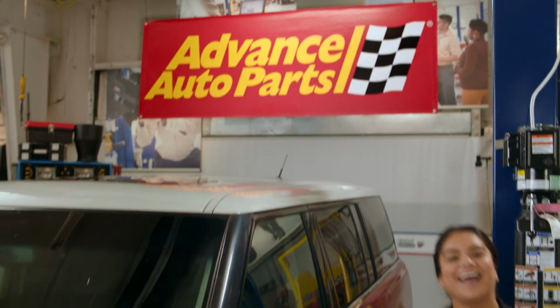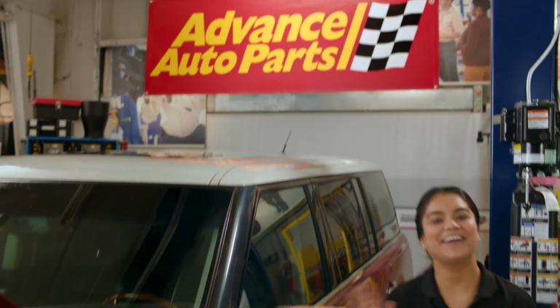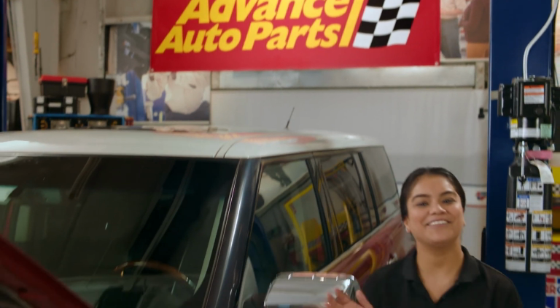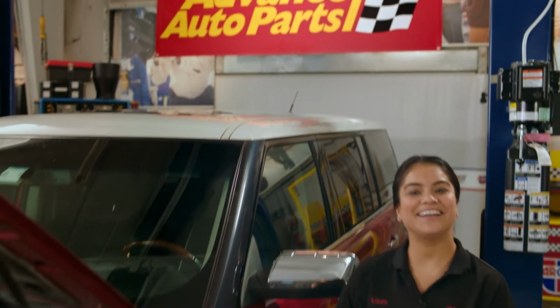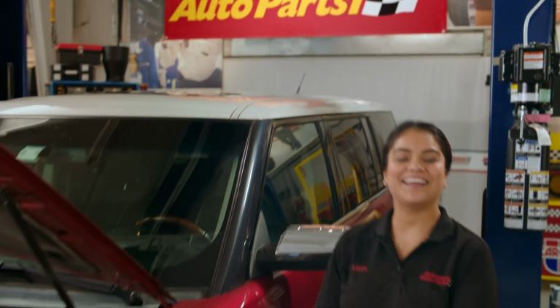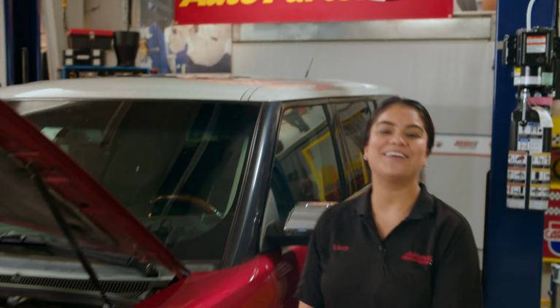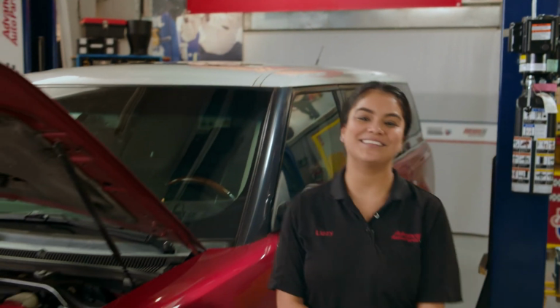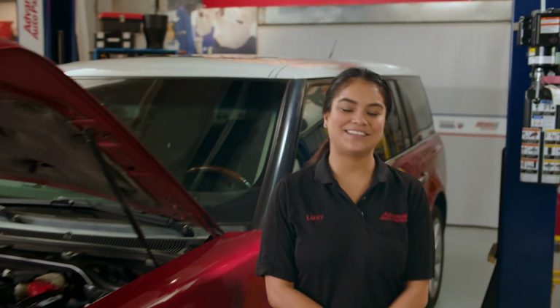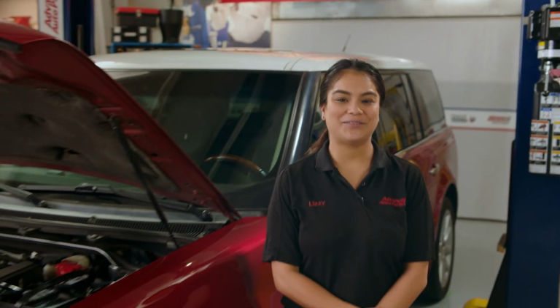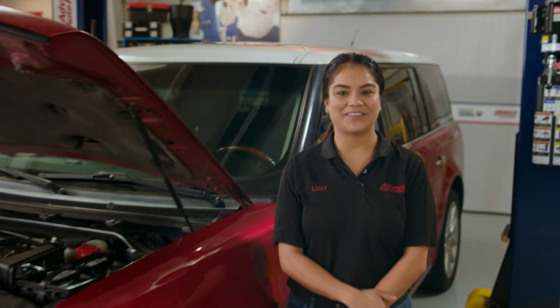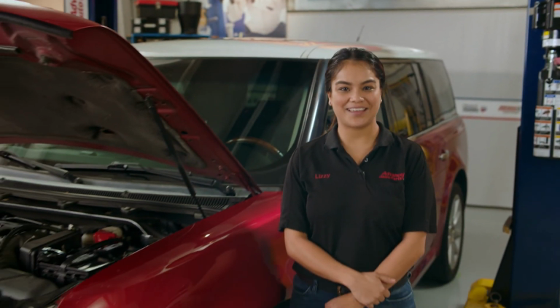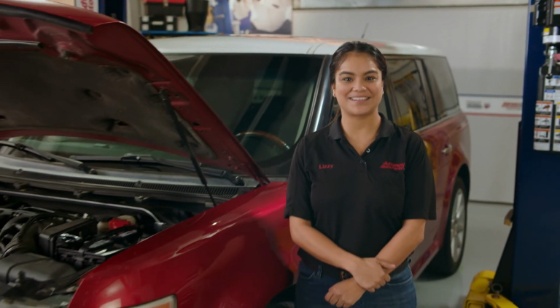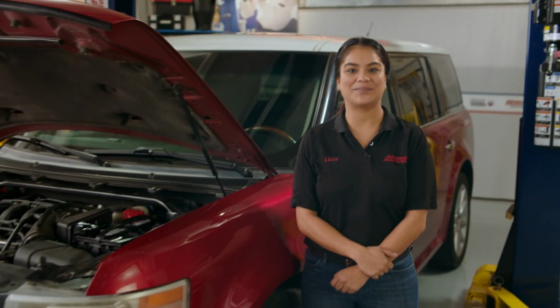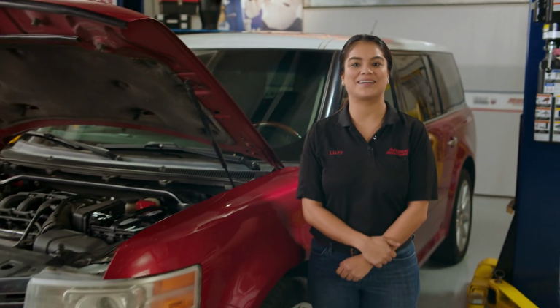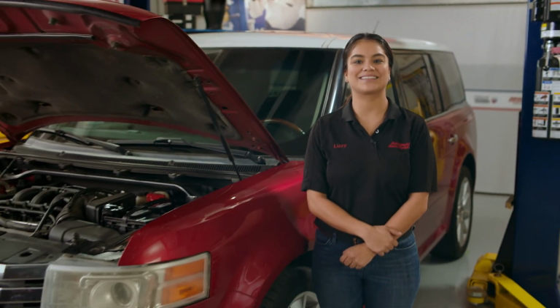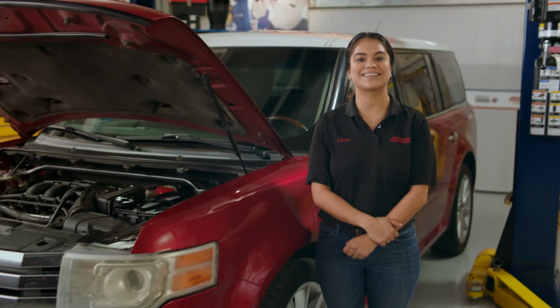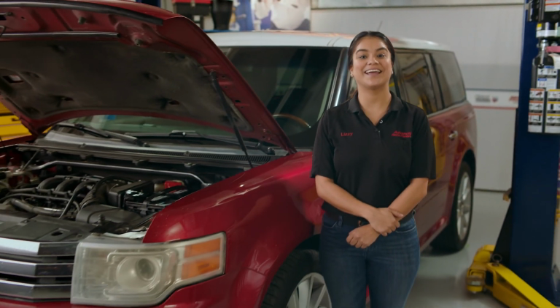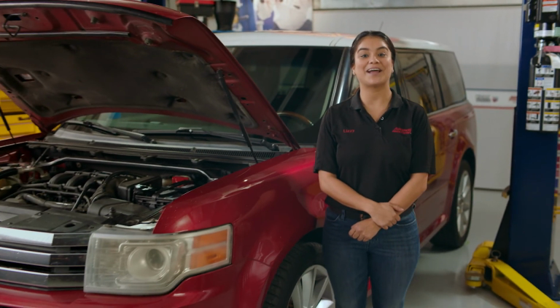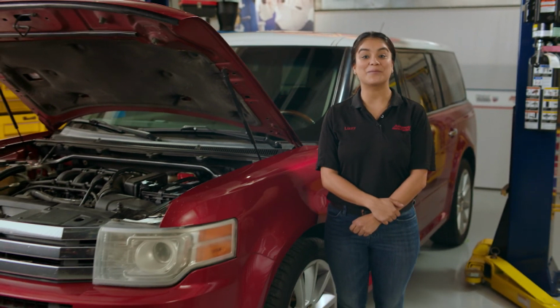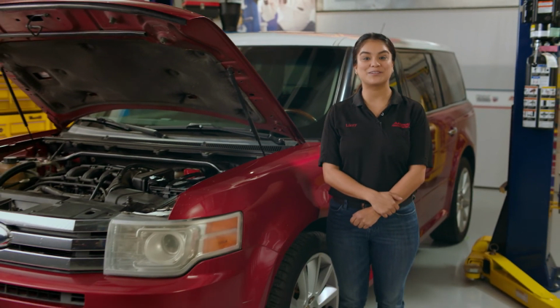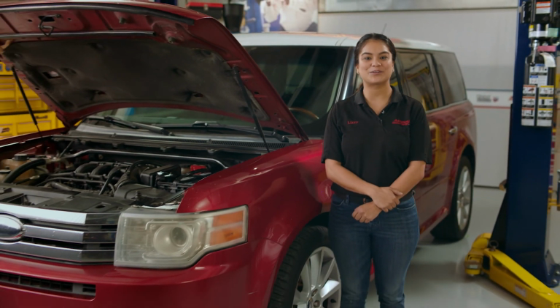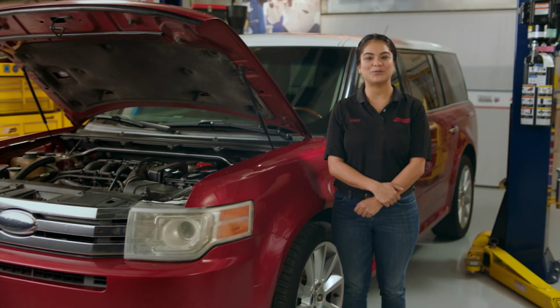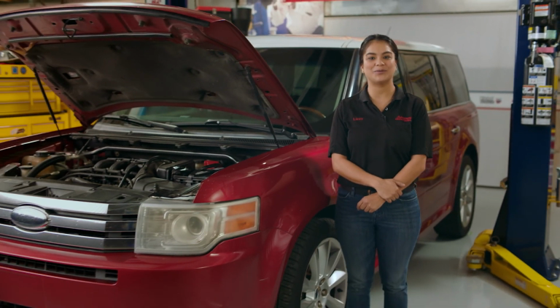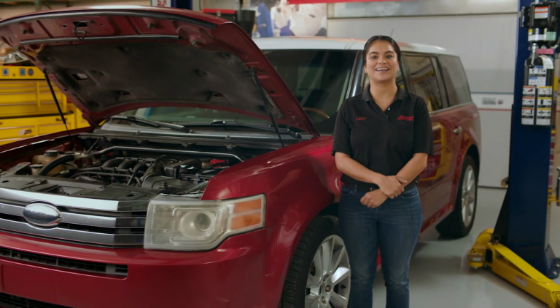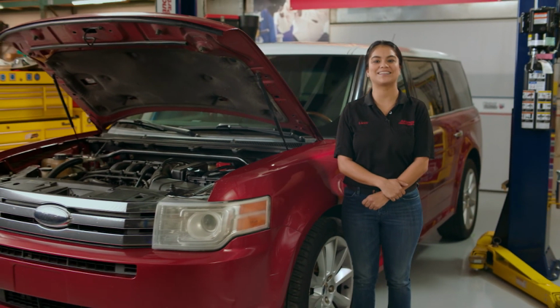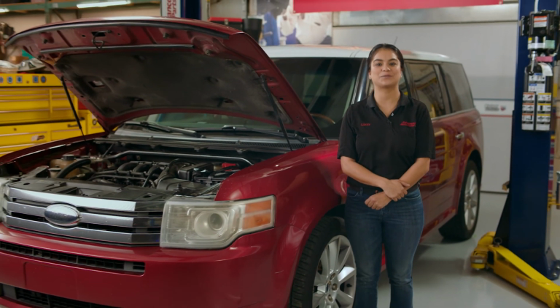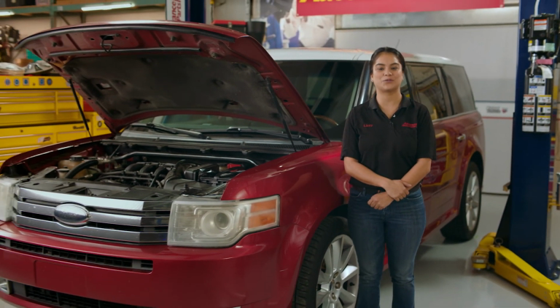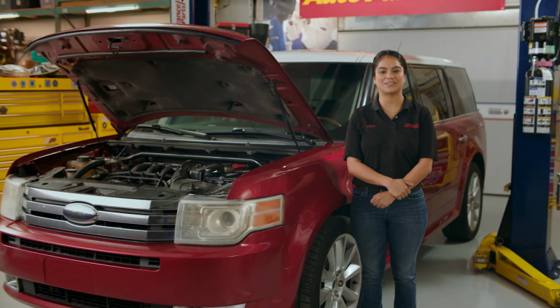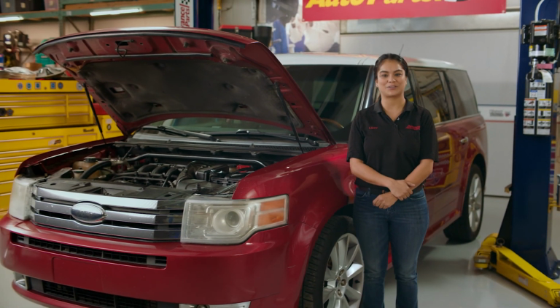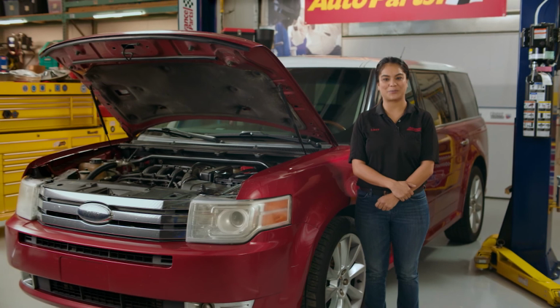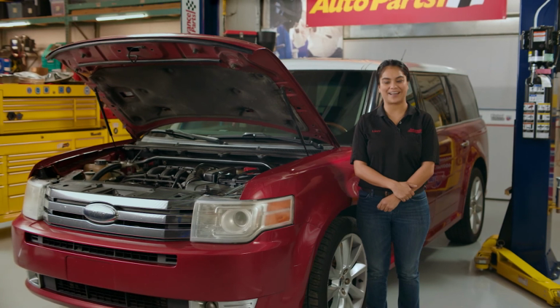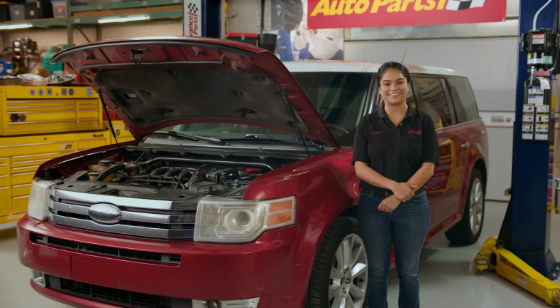Hey everybody, I'm Lizzy with Advanced Auto Parts and today I'm going to show you how to test the voltage on your battery.